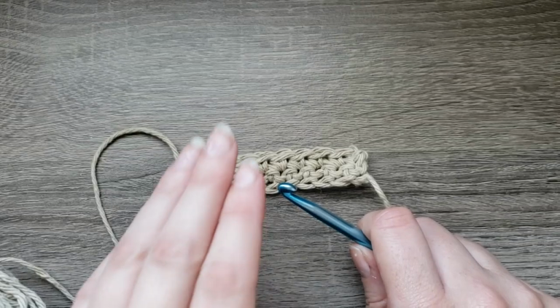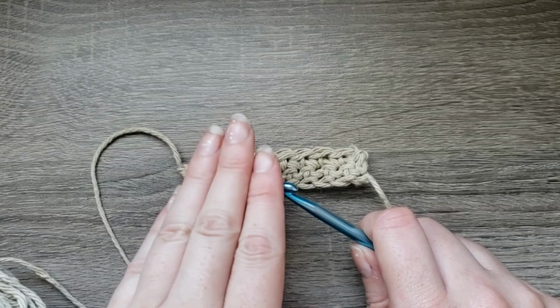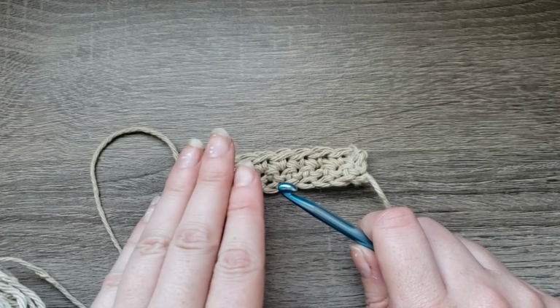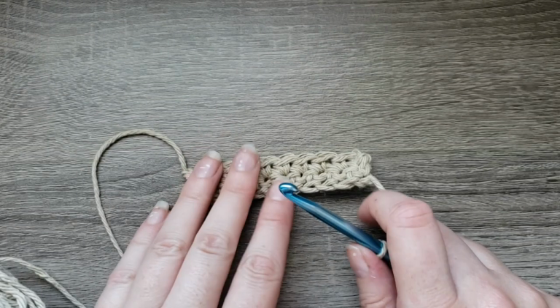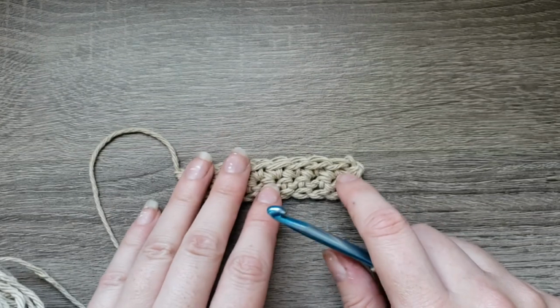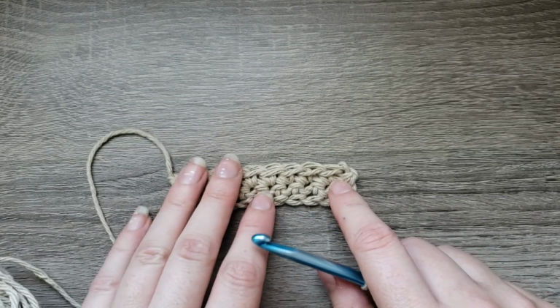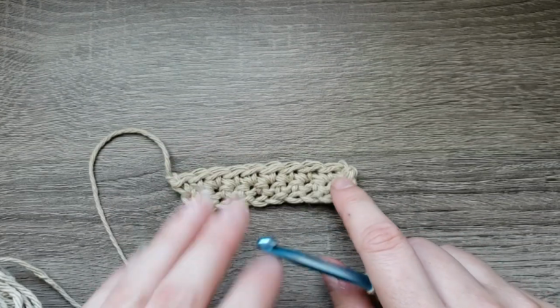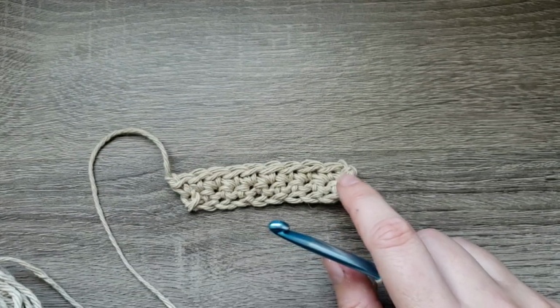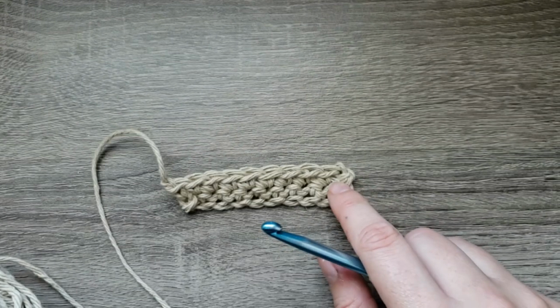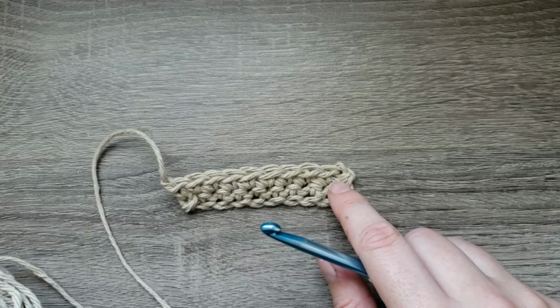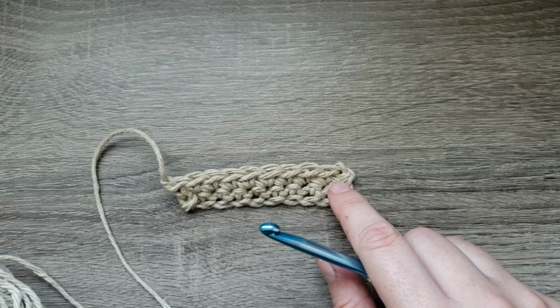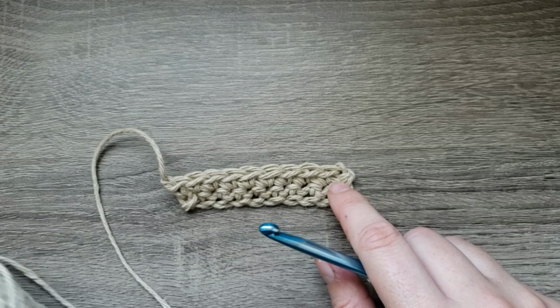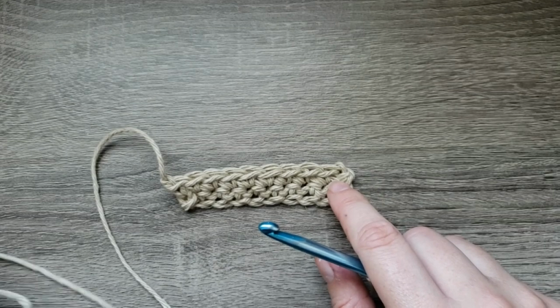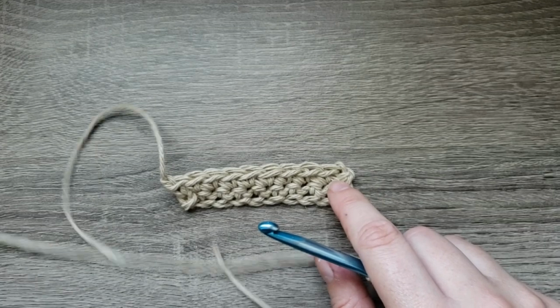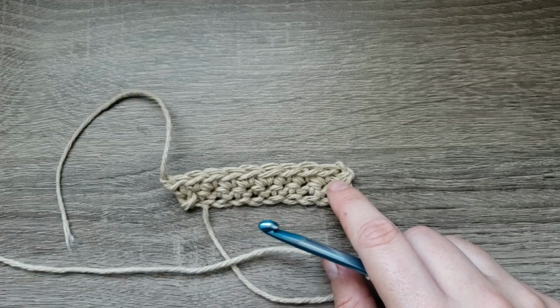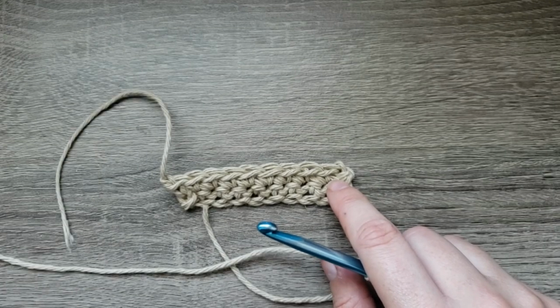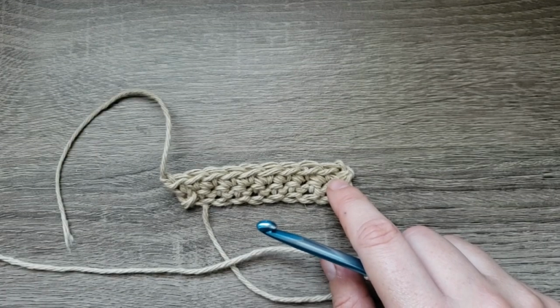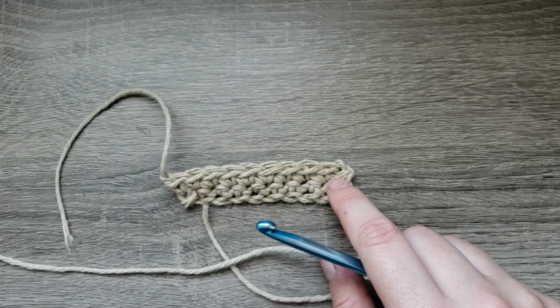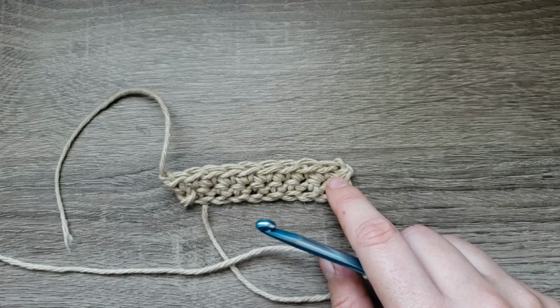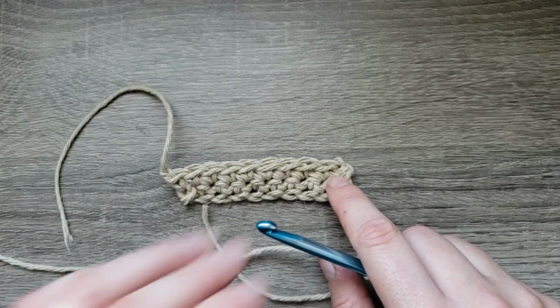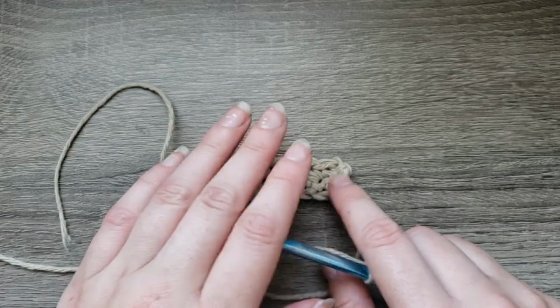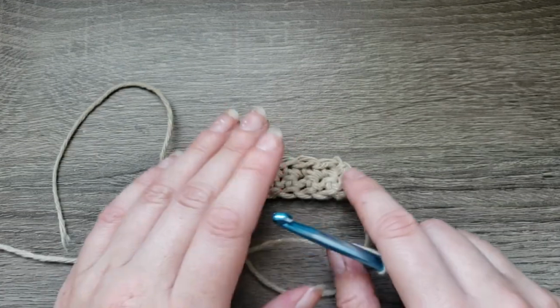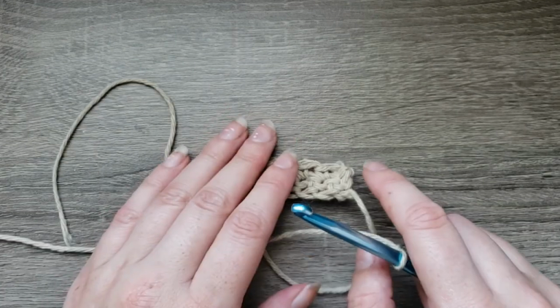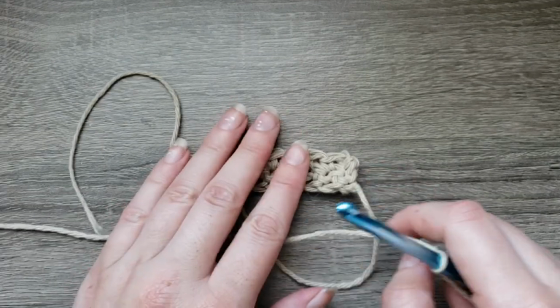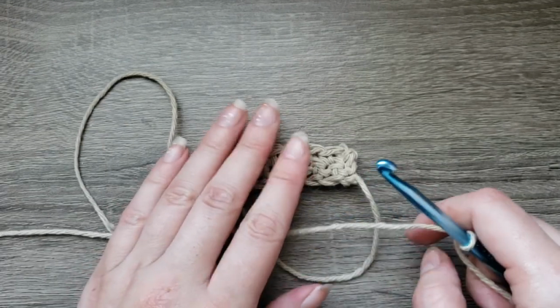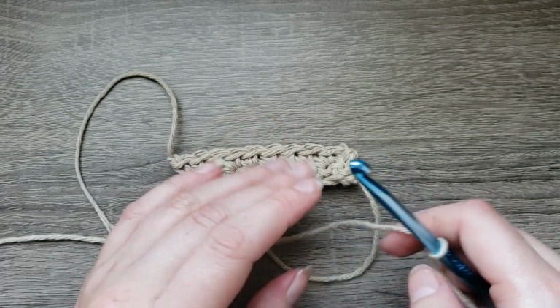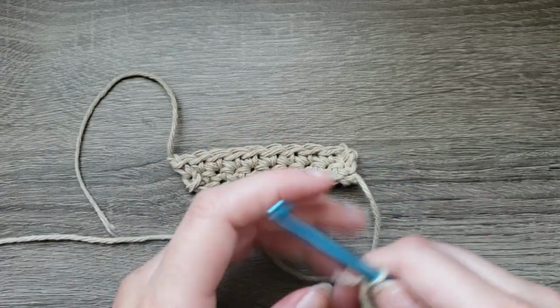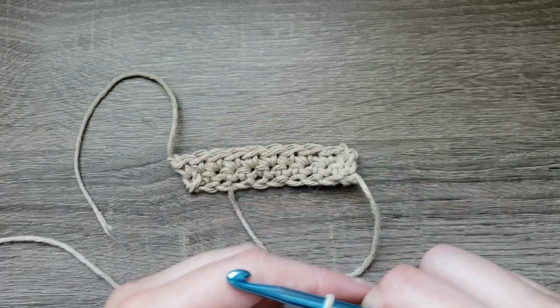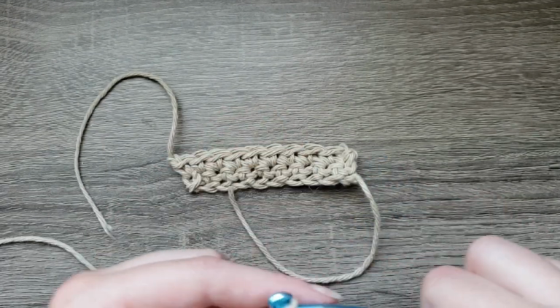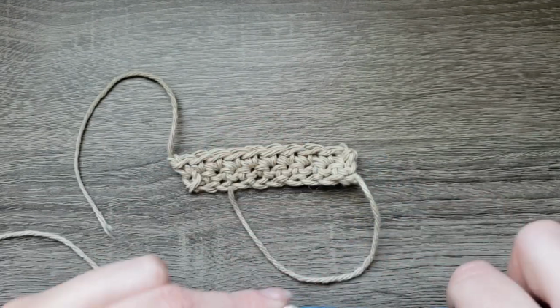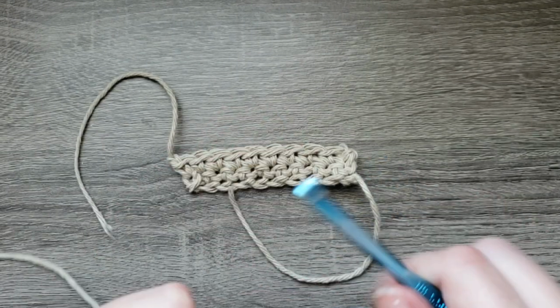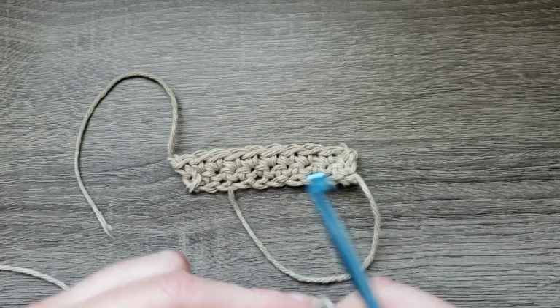Hi and welcome back to the Lavender Chair Crochet Tutorials. In this tutorial I'm going to show you how to make a standing single crochet.